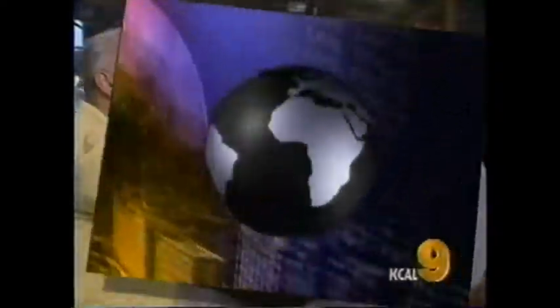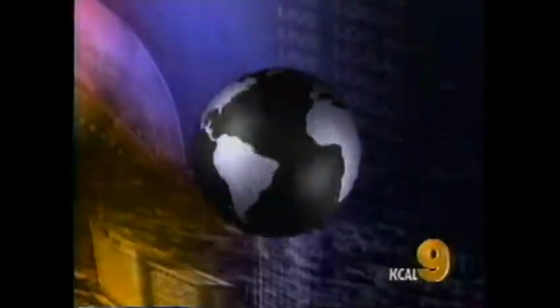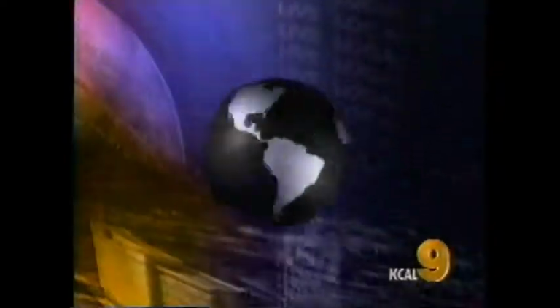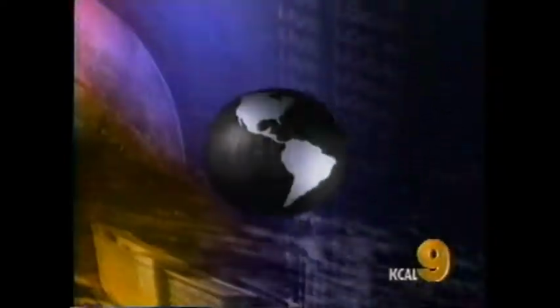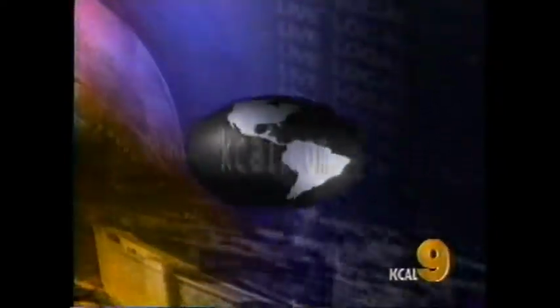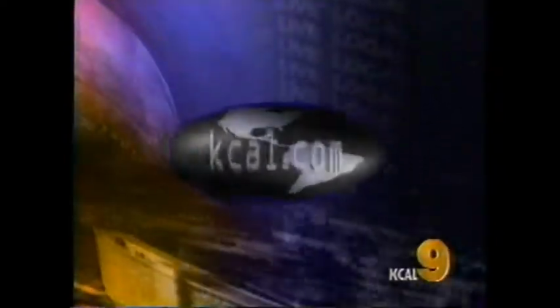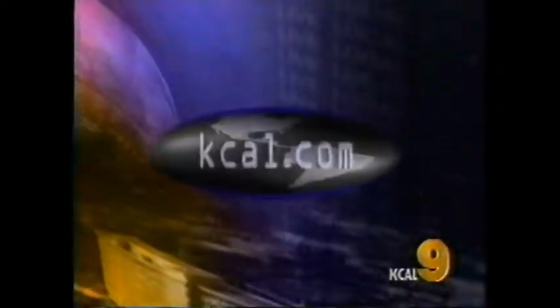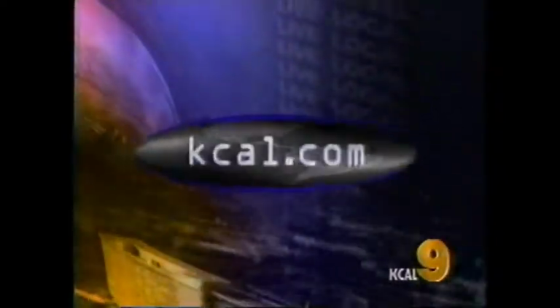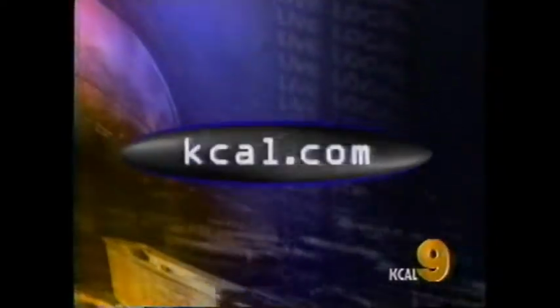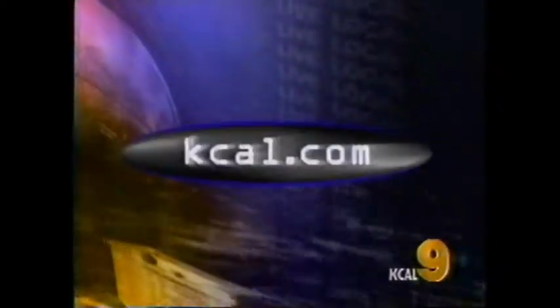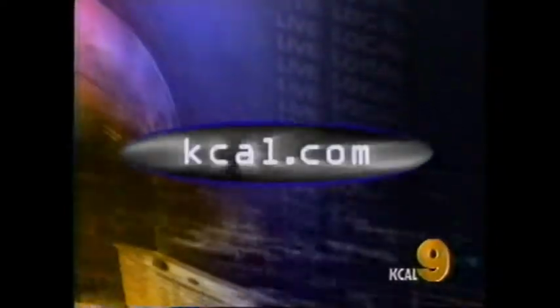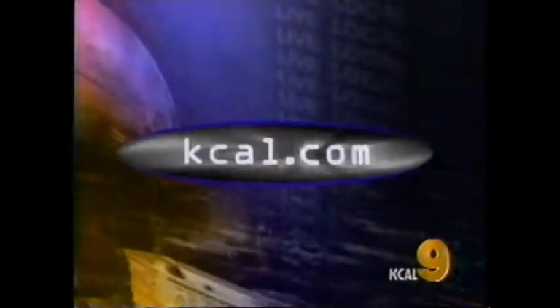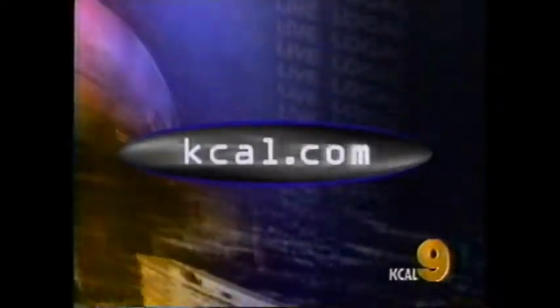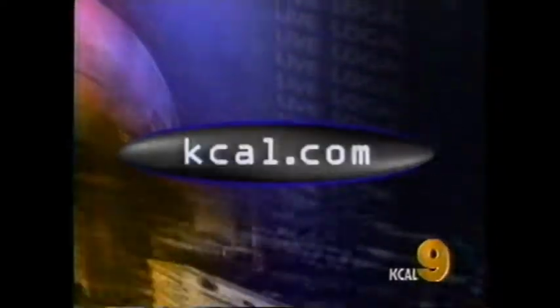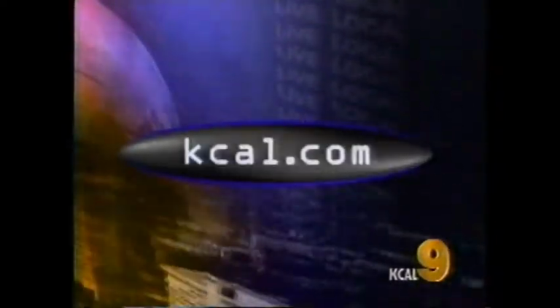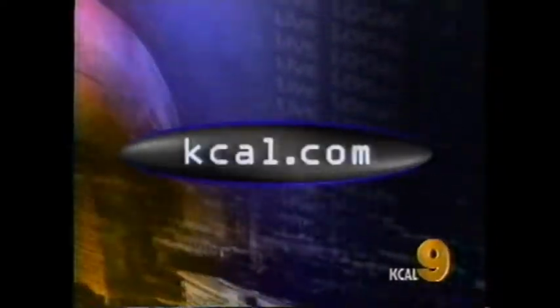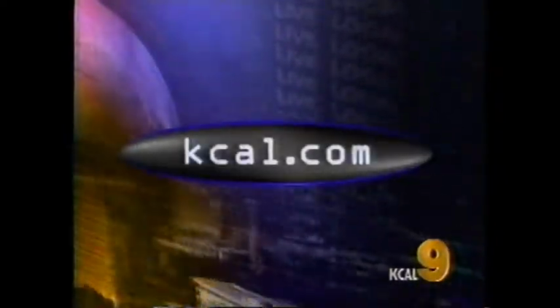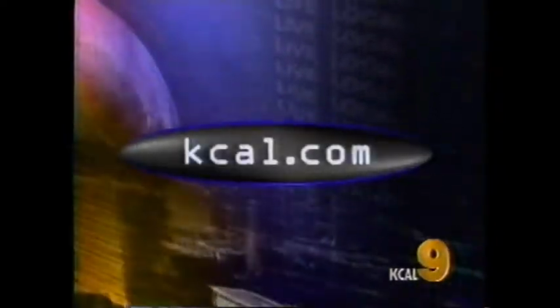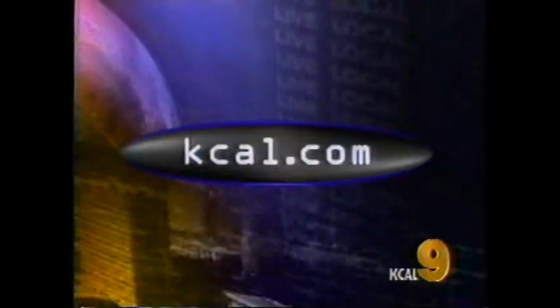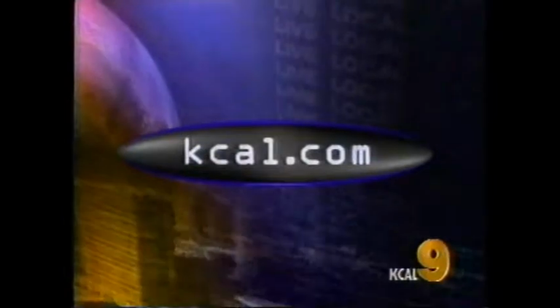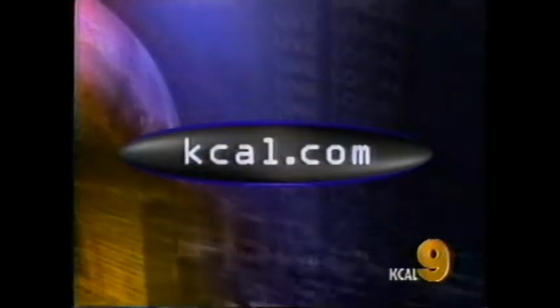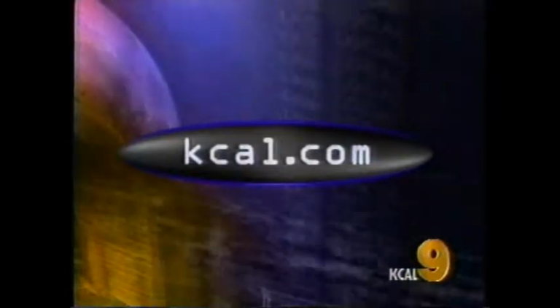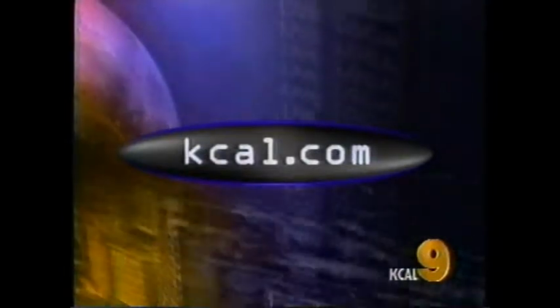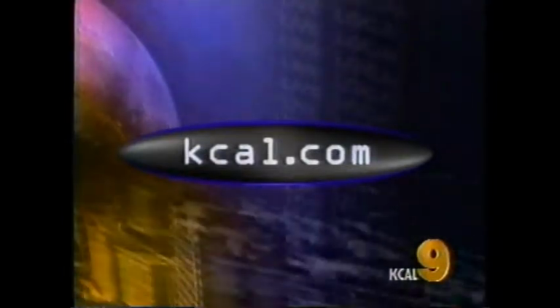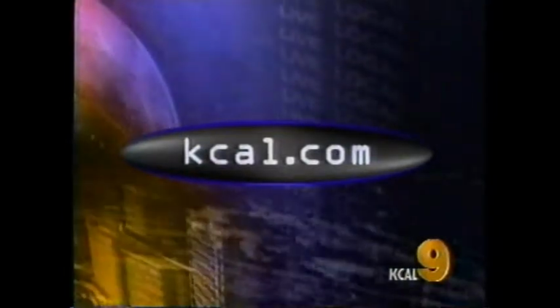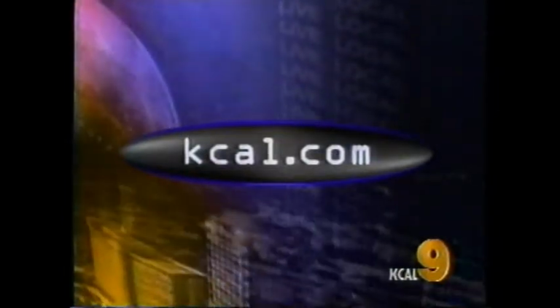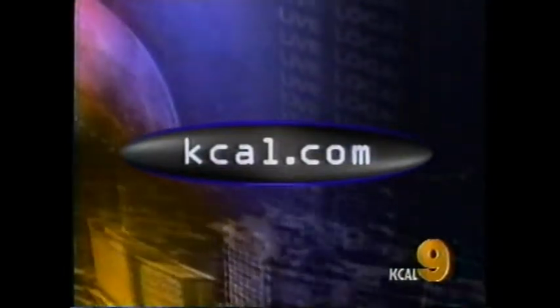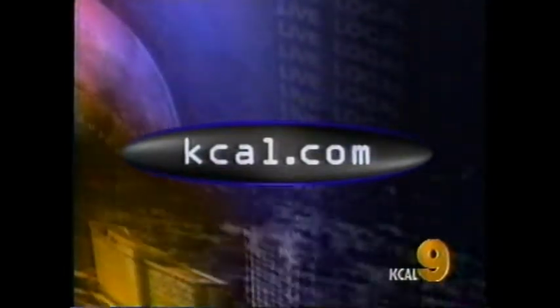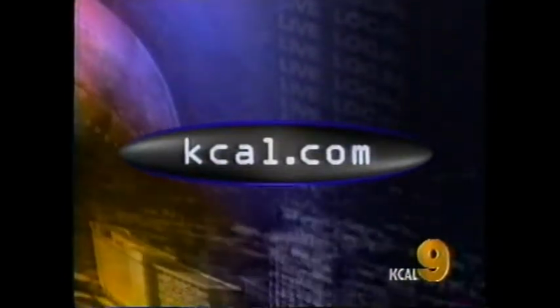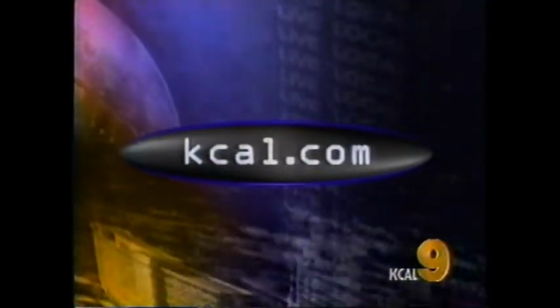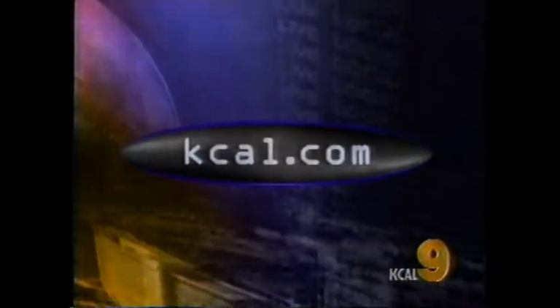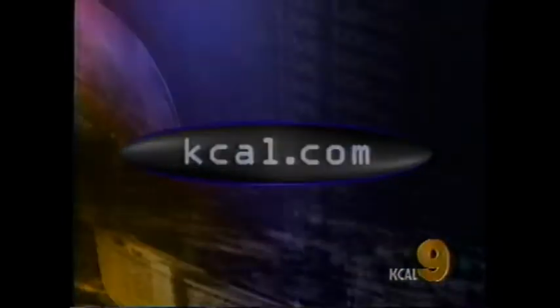For more food and dining tips from Mario, just log on to kcal.com and click on Mario.